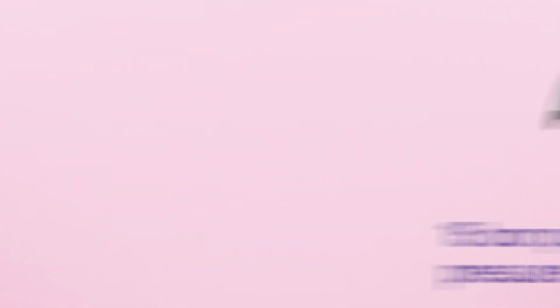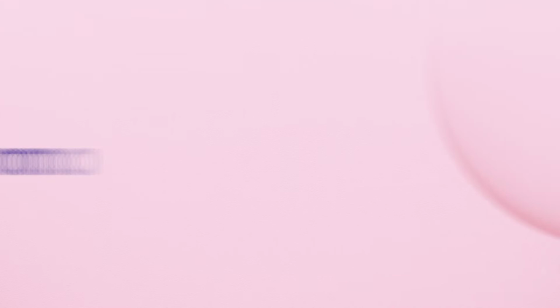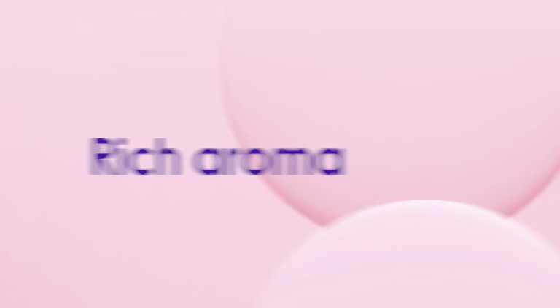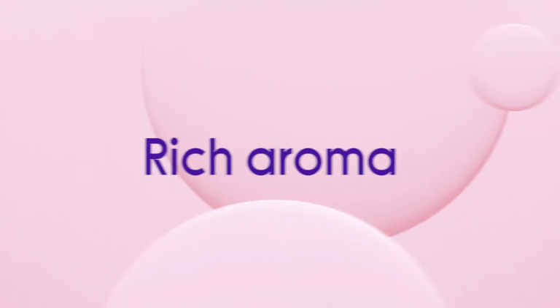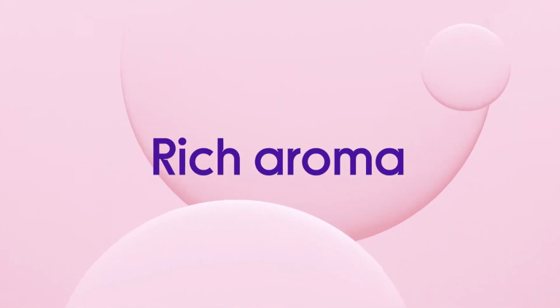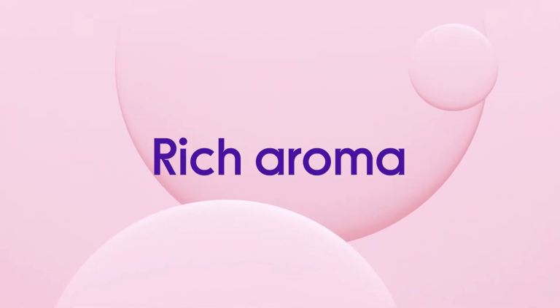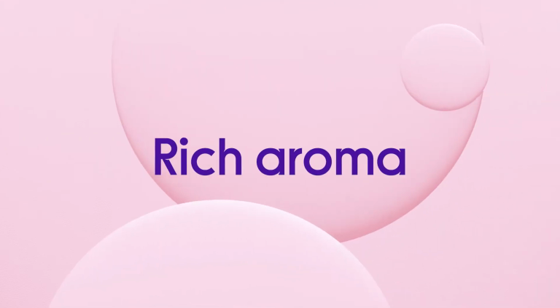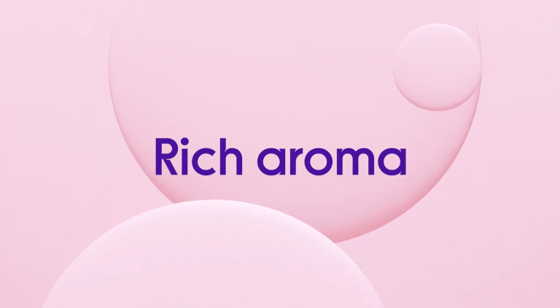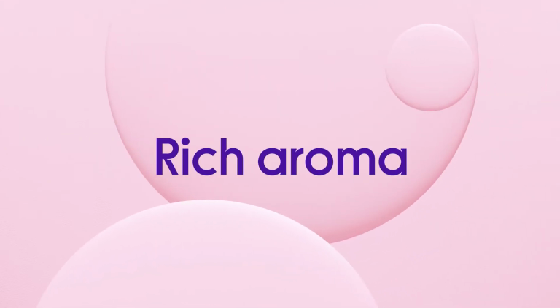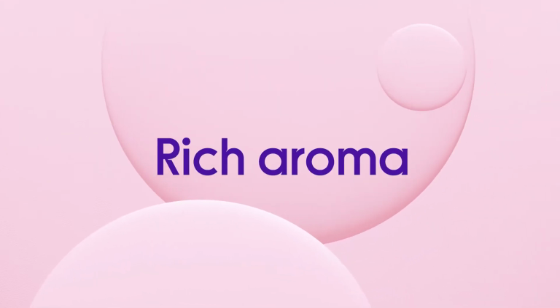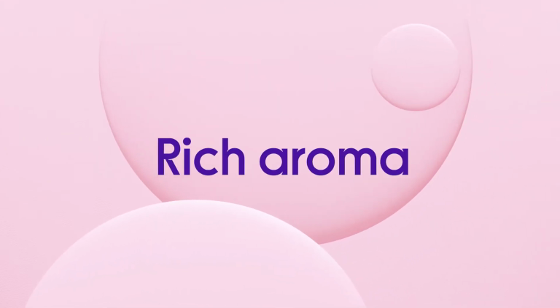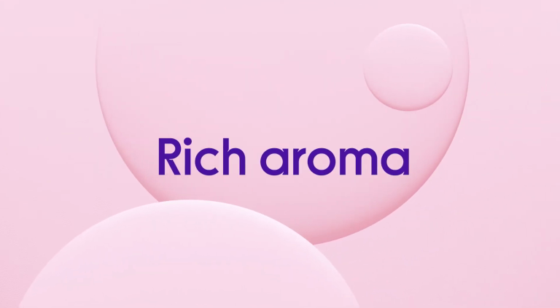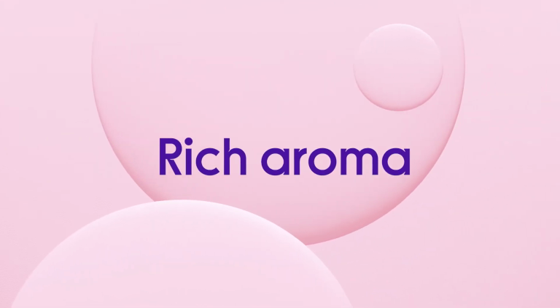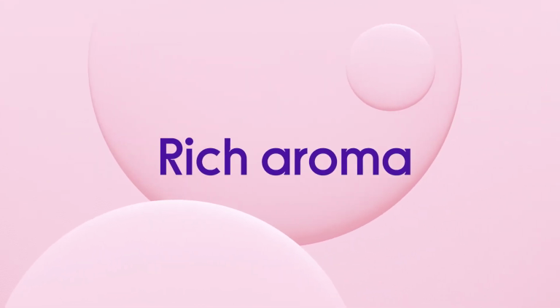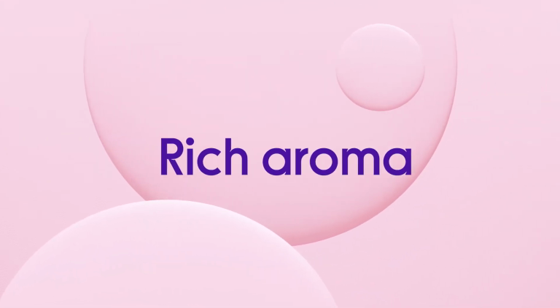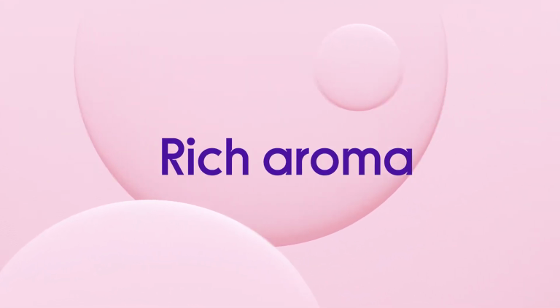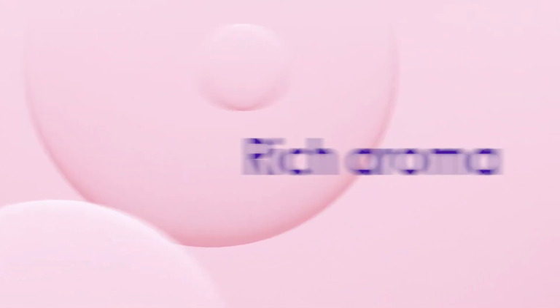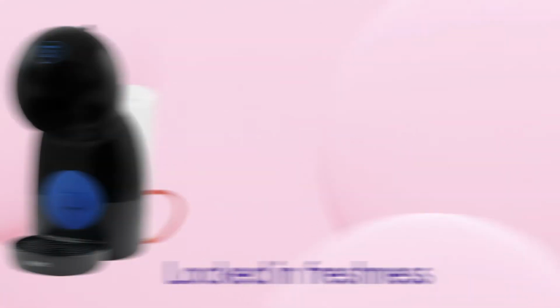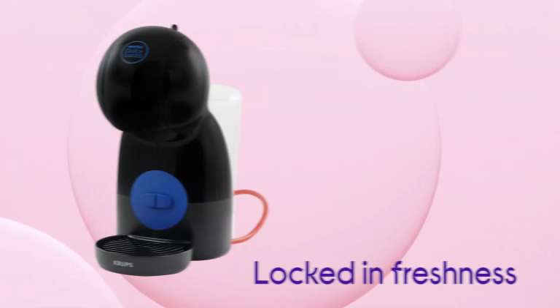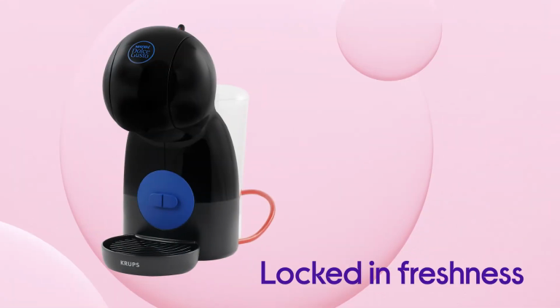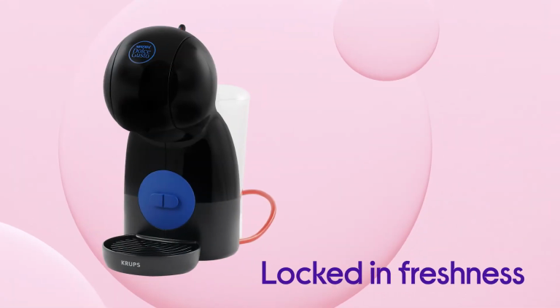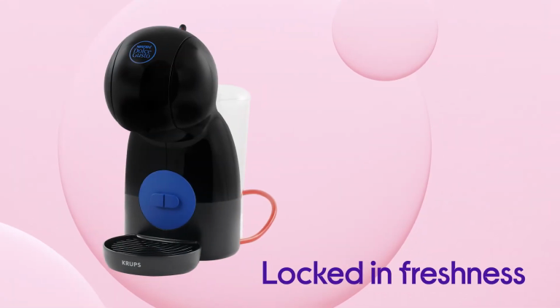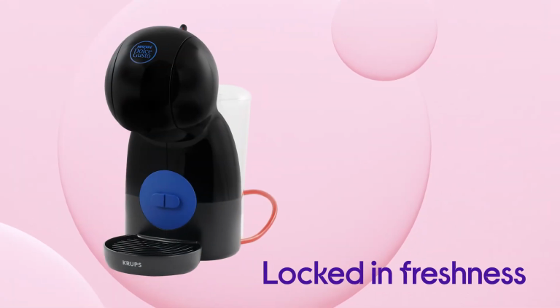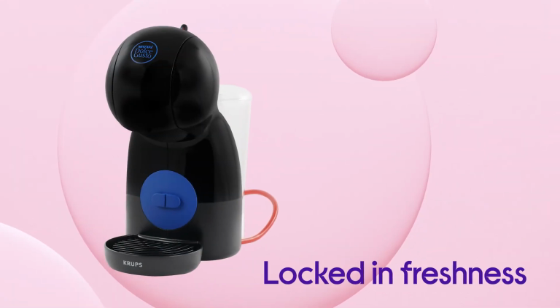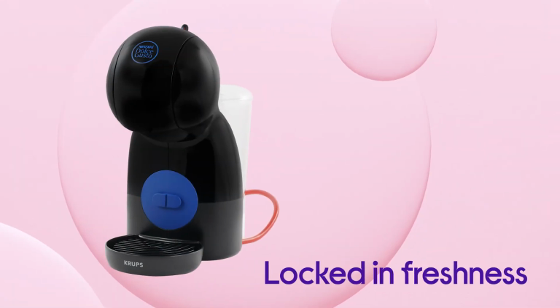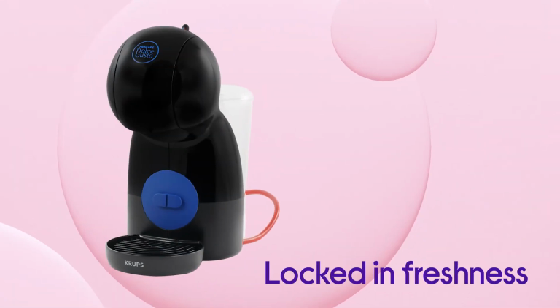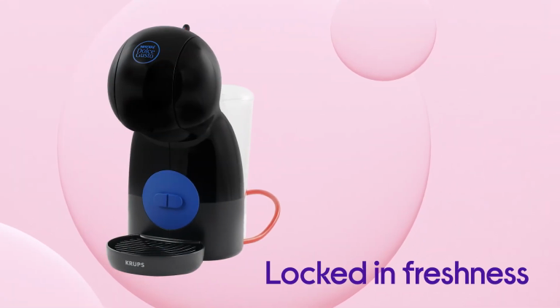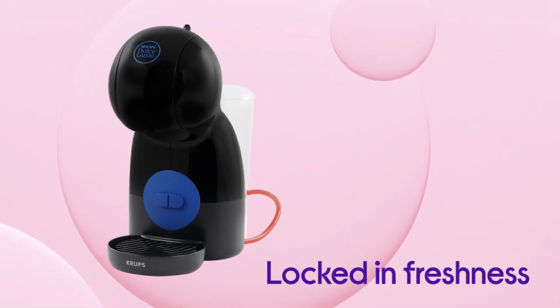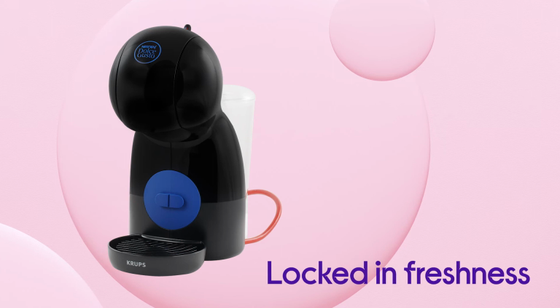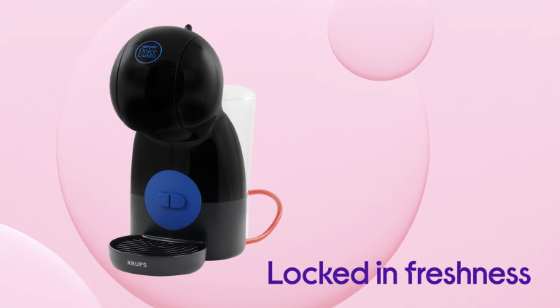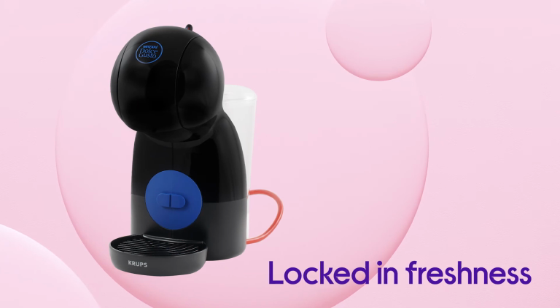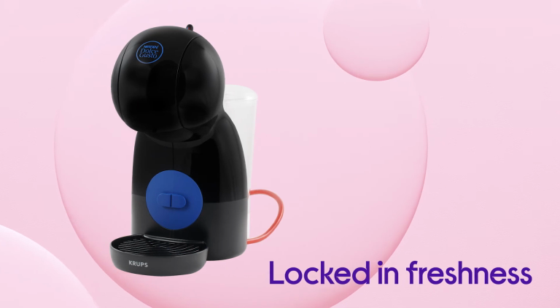Enjoy a rich aroma with every cup, with hermetically sealed capsules that lock in freshness.